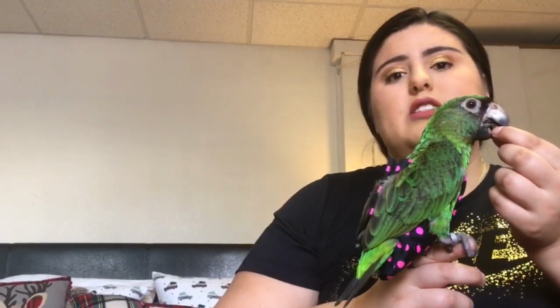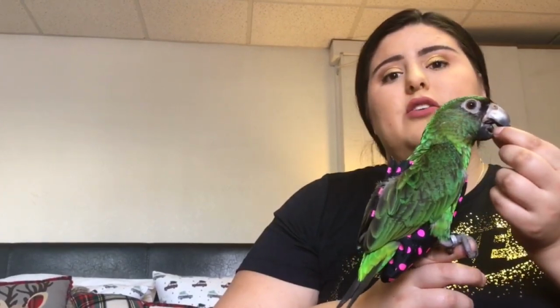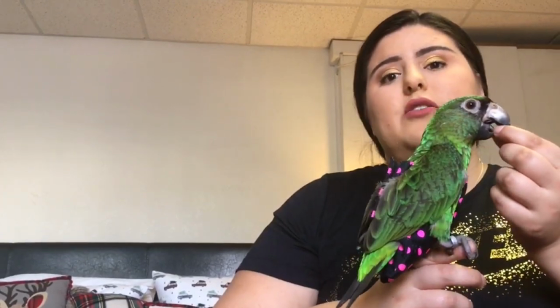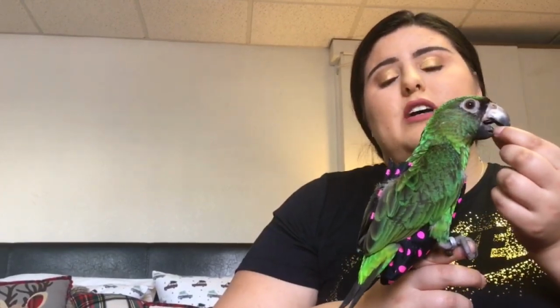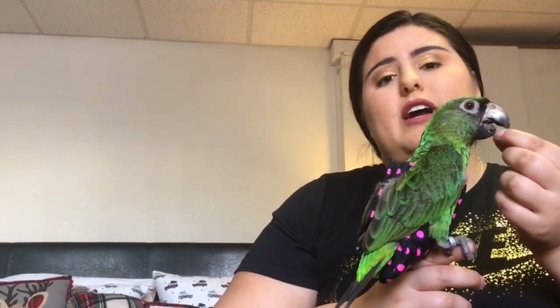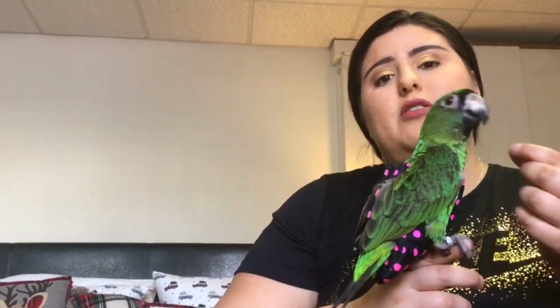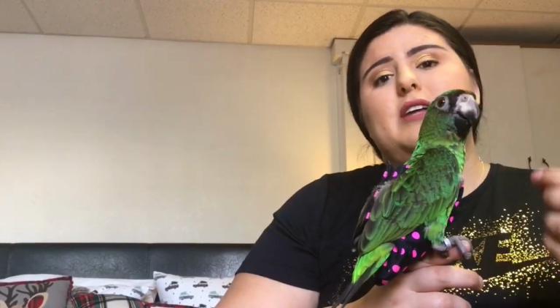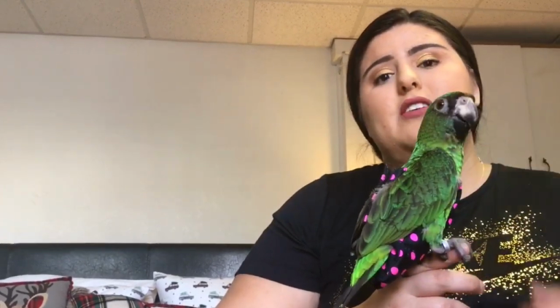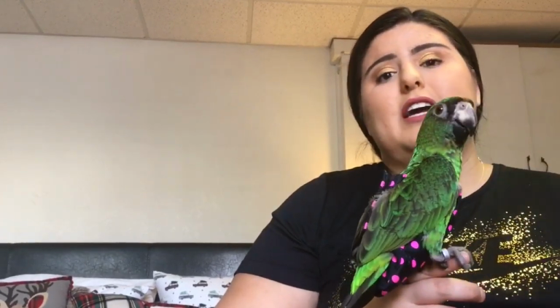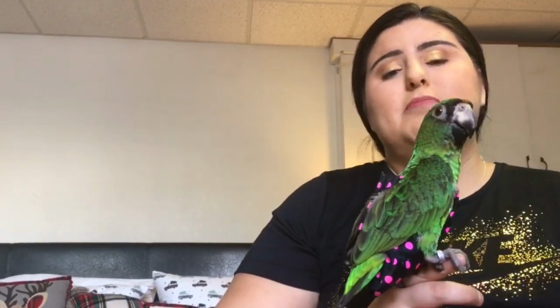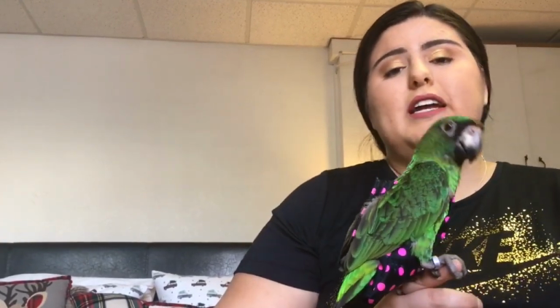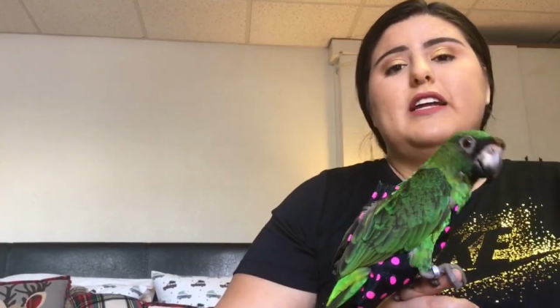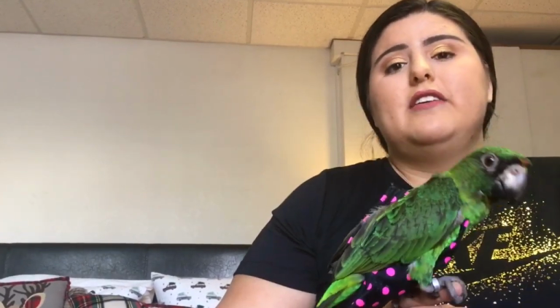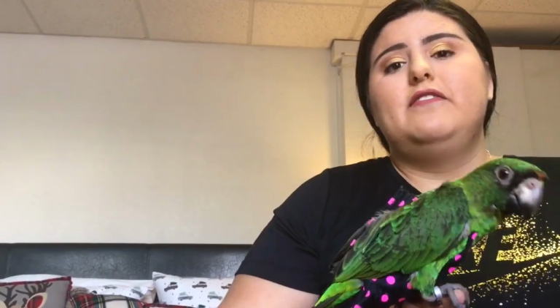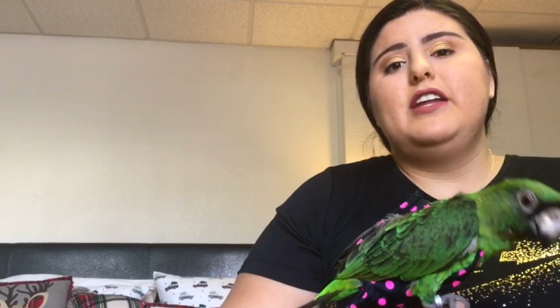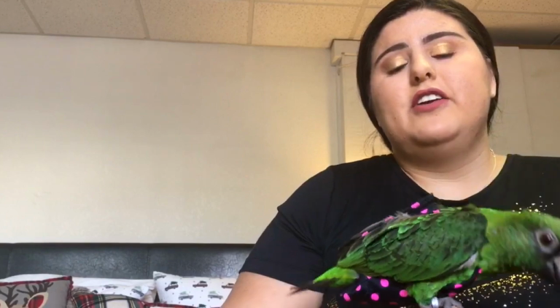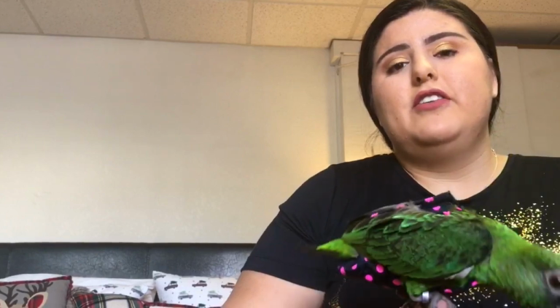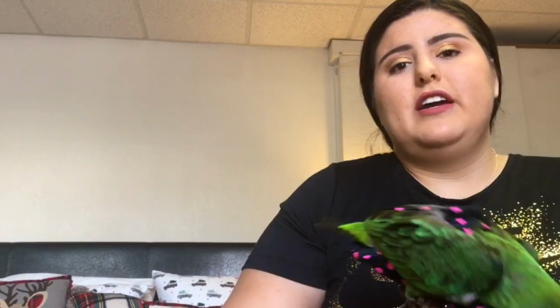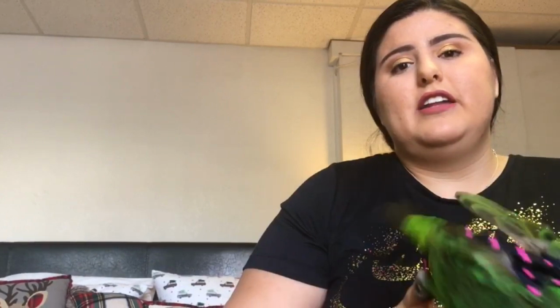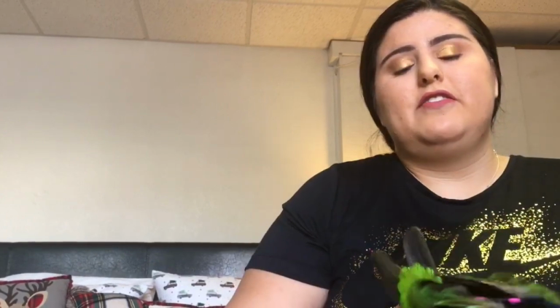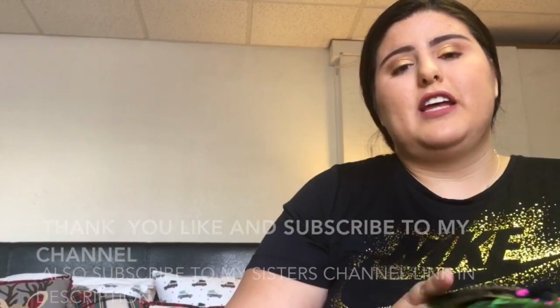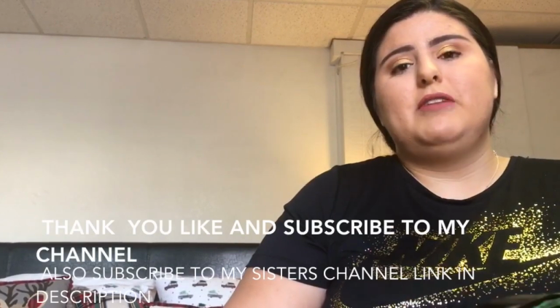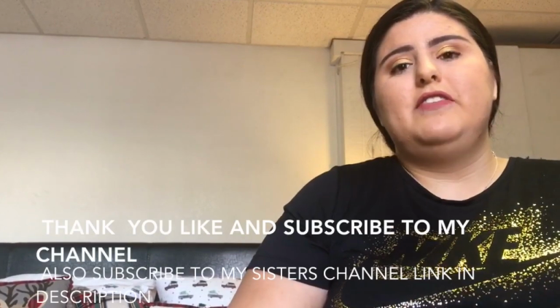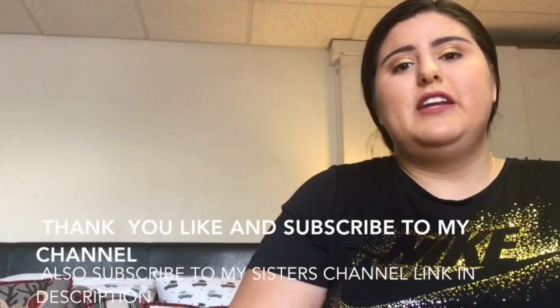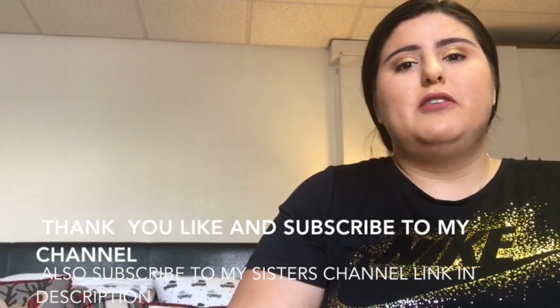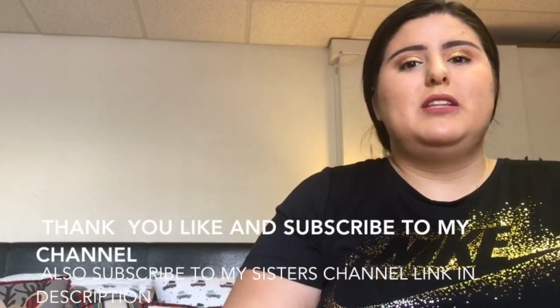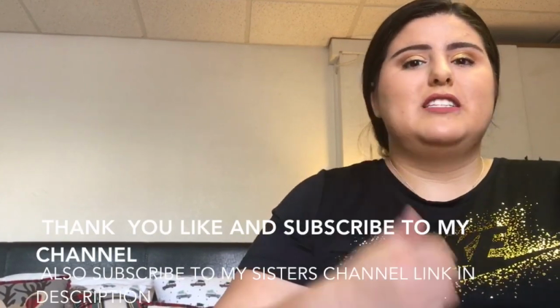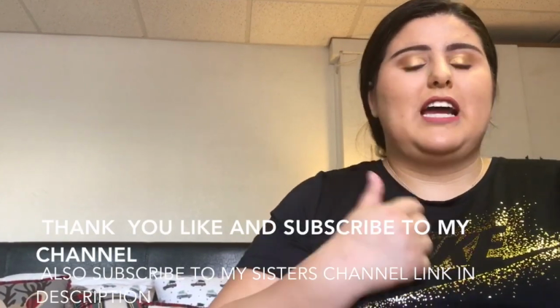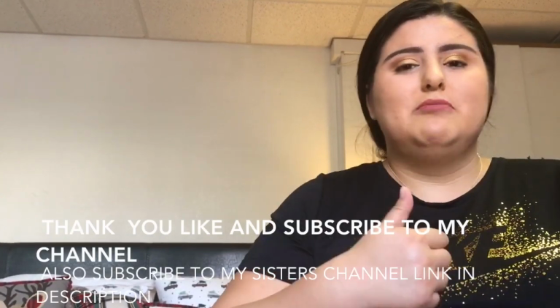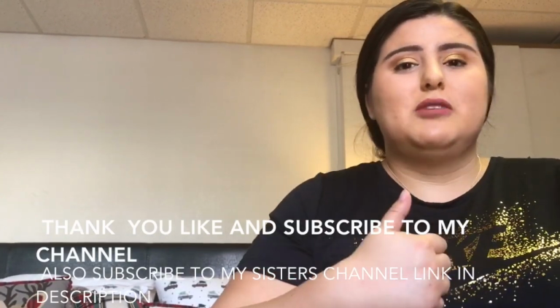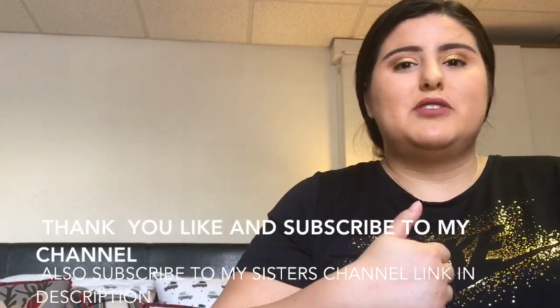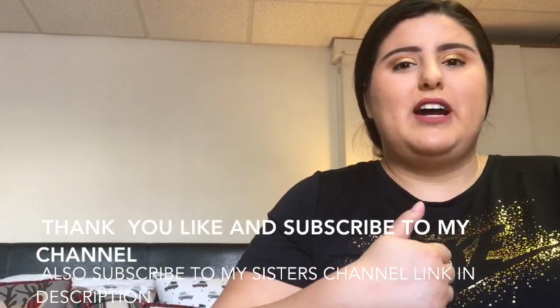I hope that you like my video, and if you like my video, please like and subscribe.